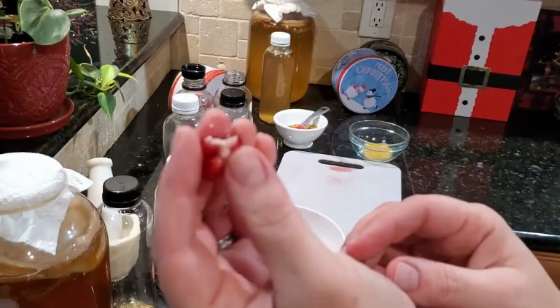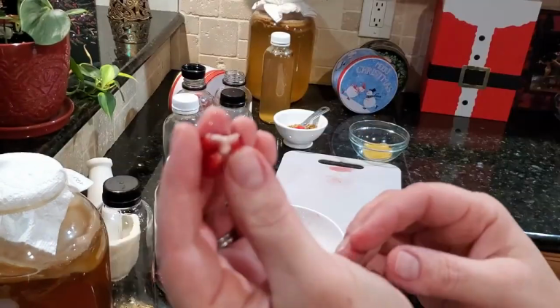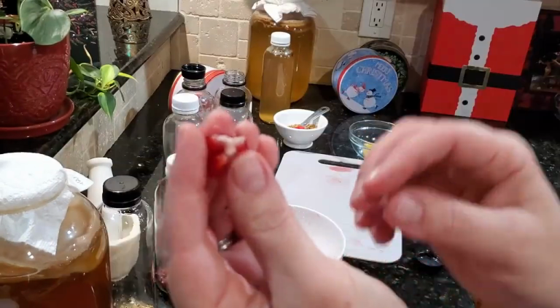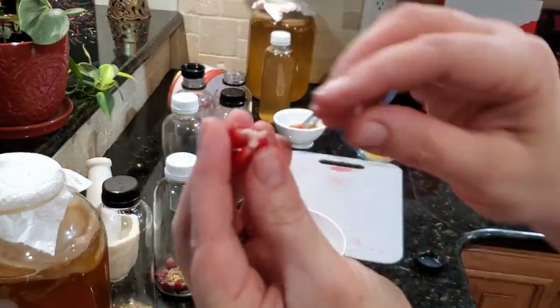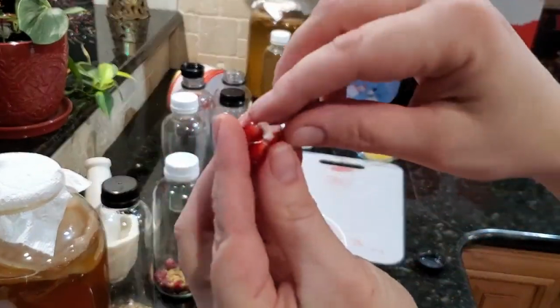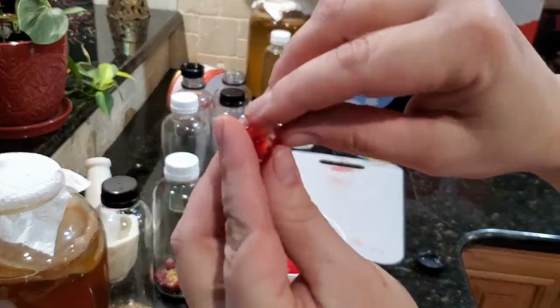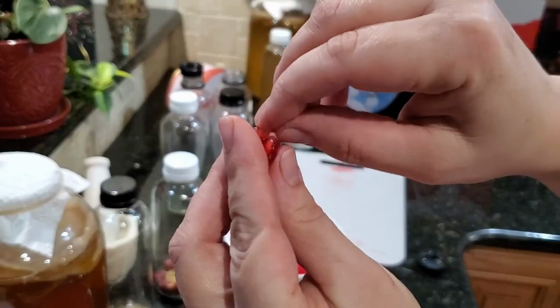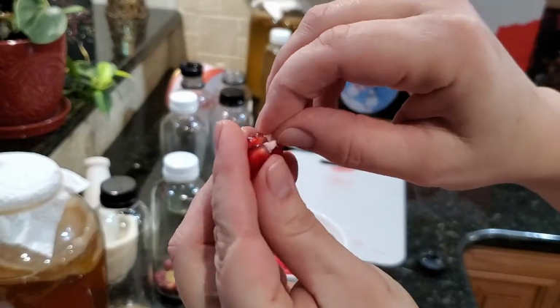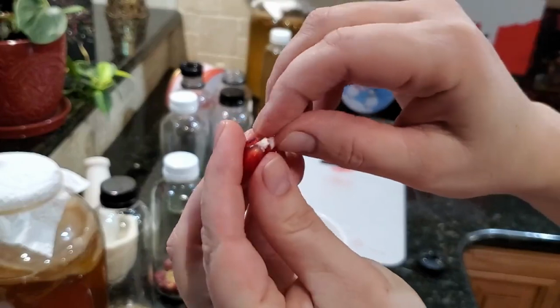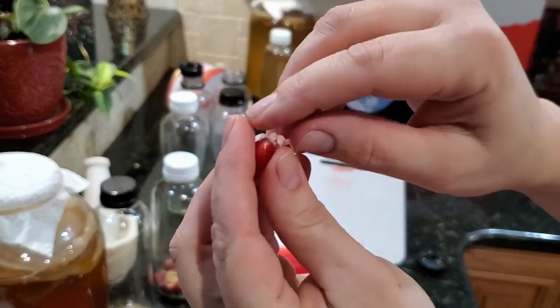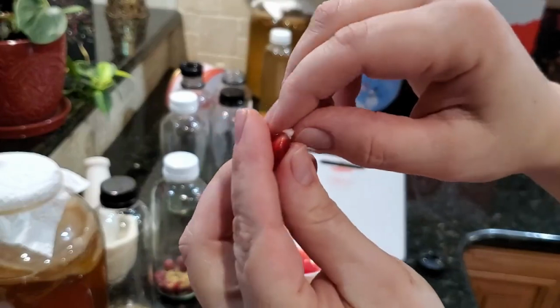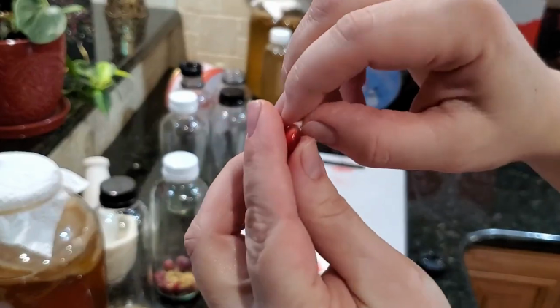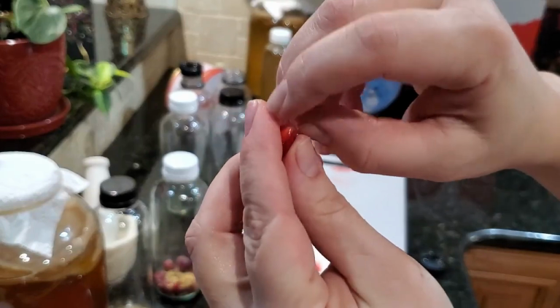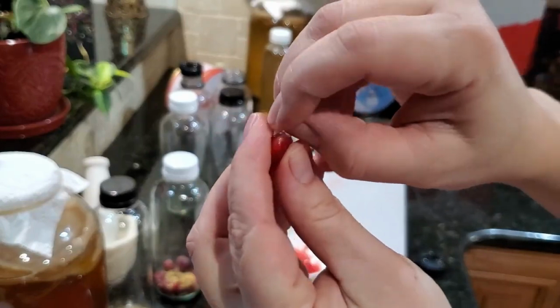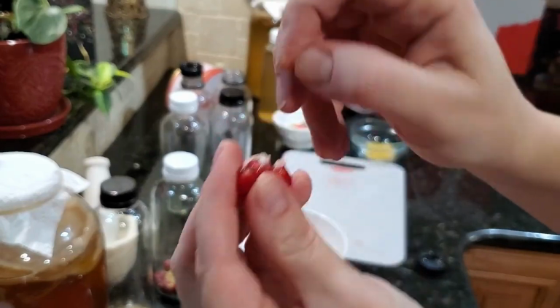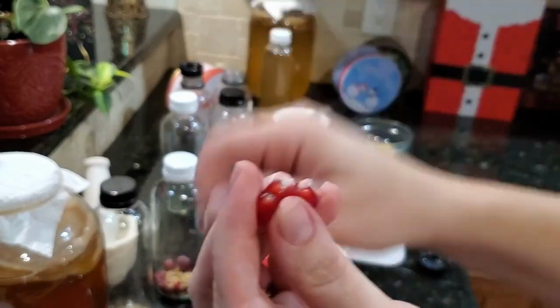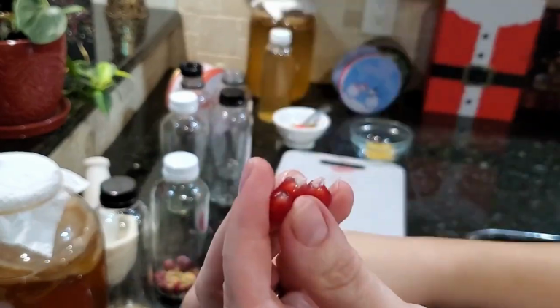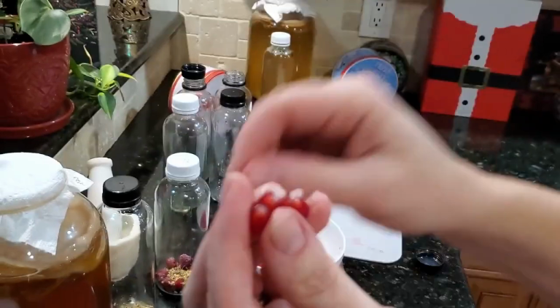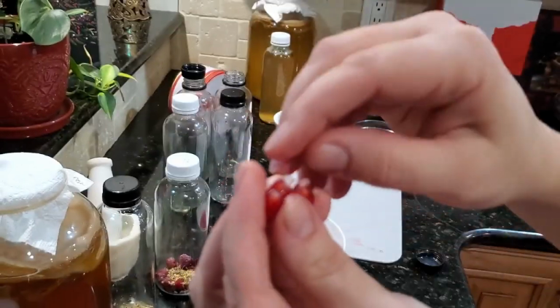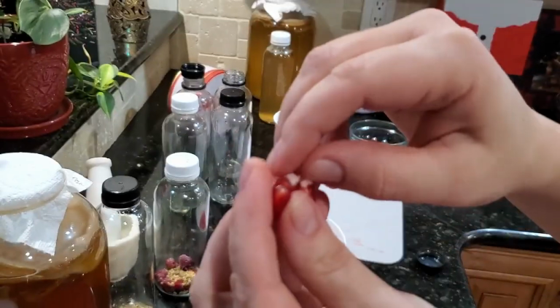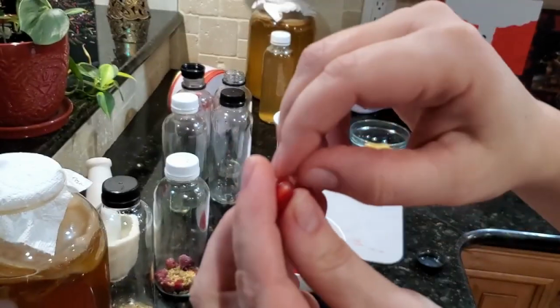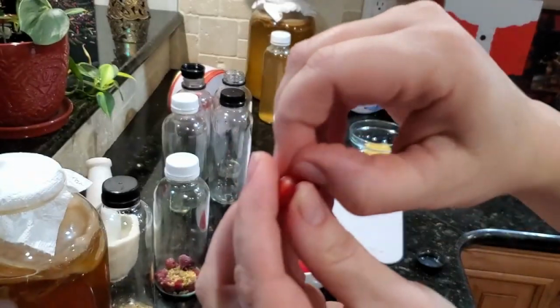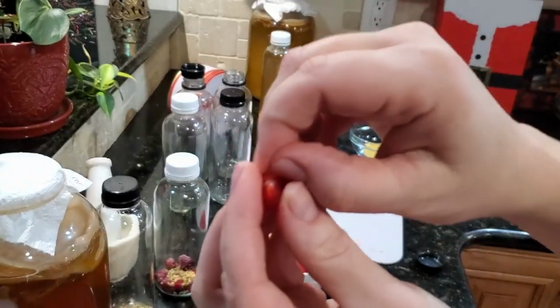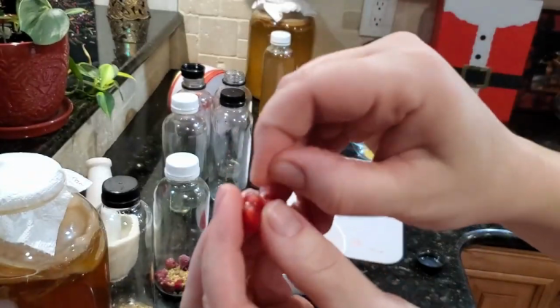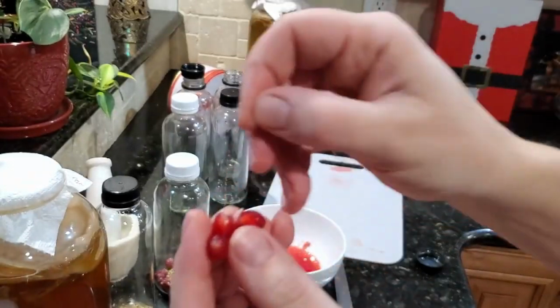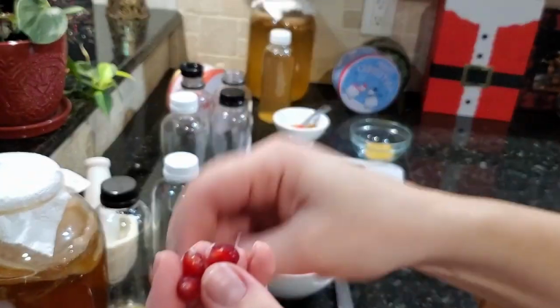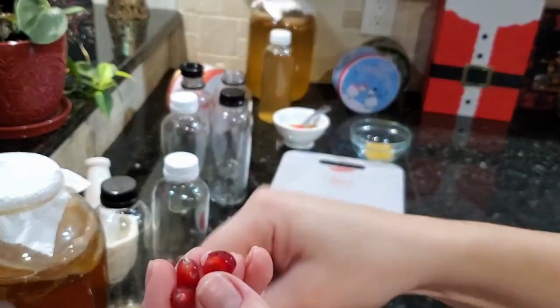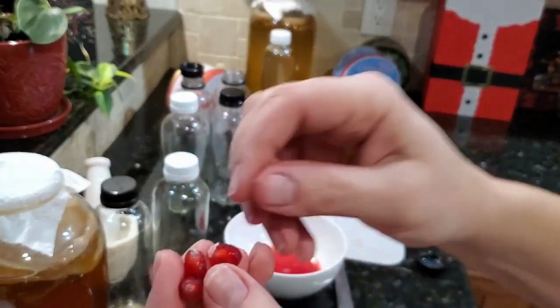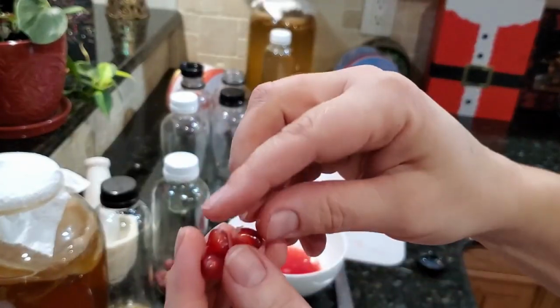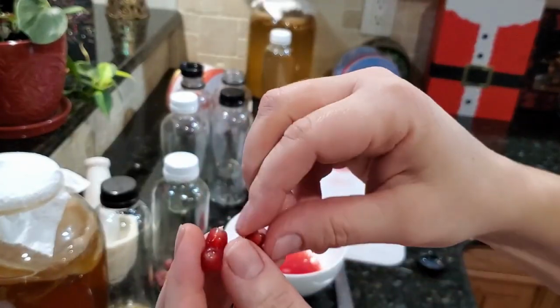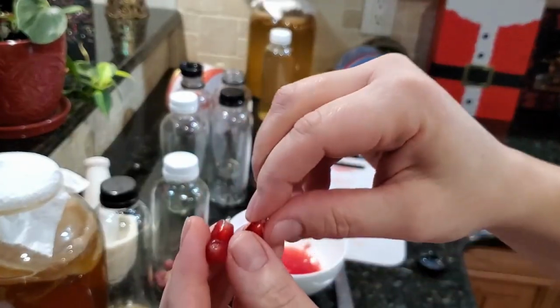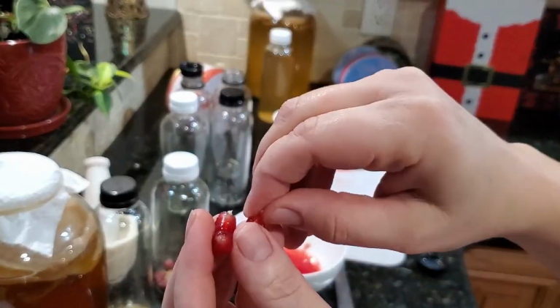I'd like to remove those little white pieces that come off from the inside of the fruit, just because they can be a little bit bitter.